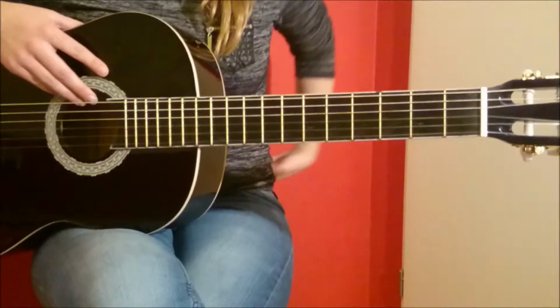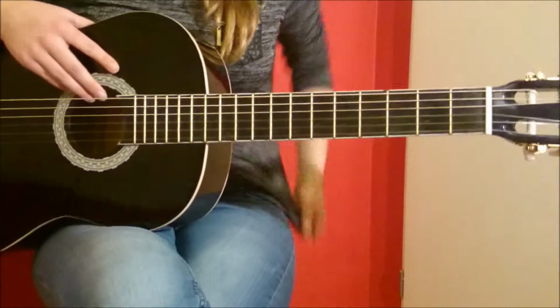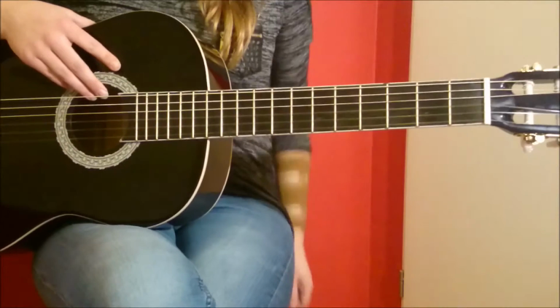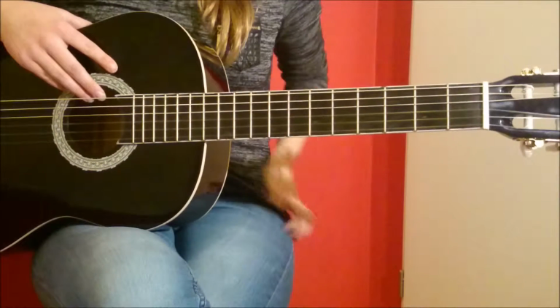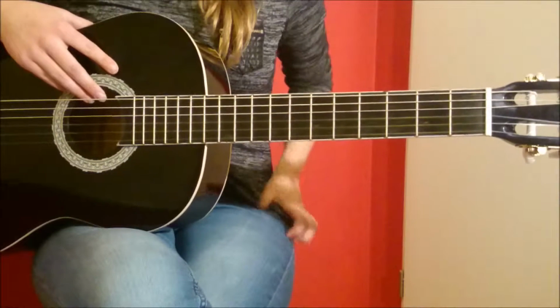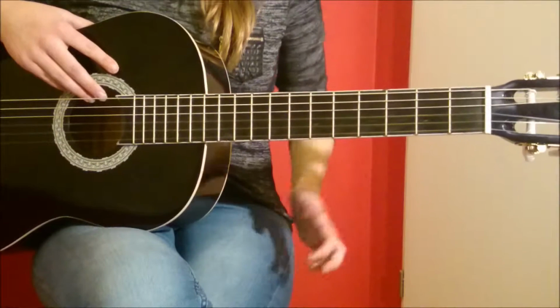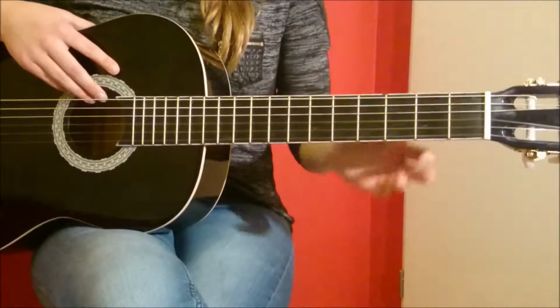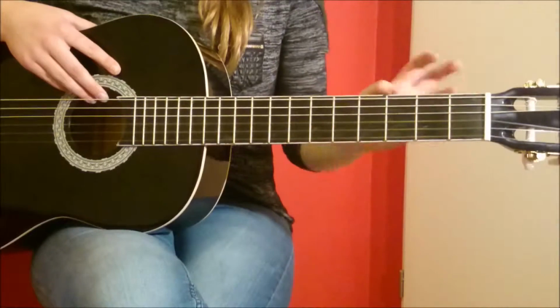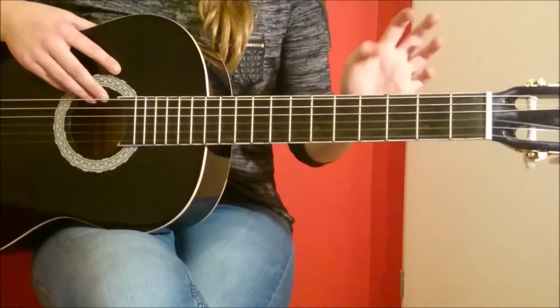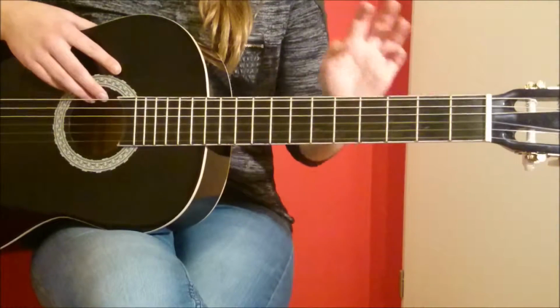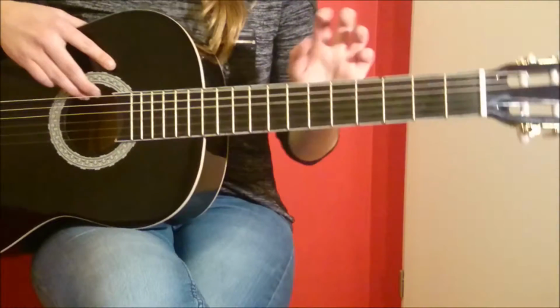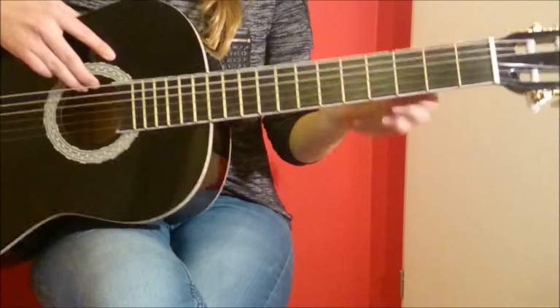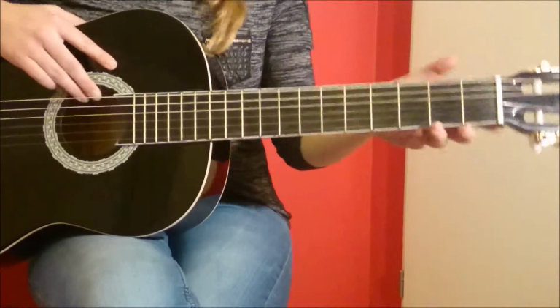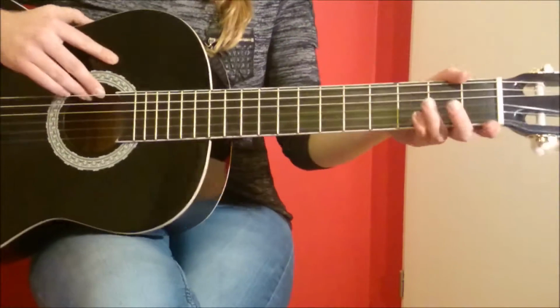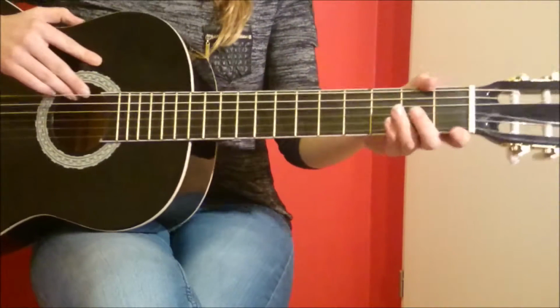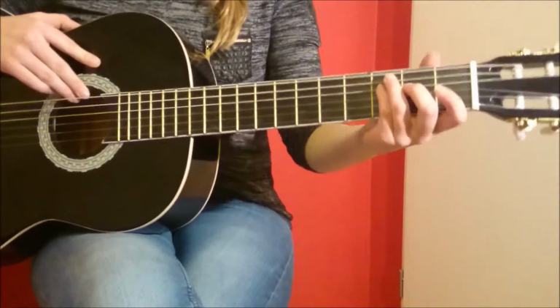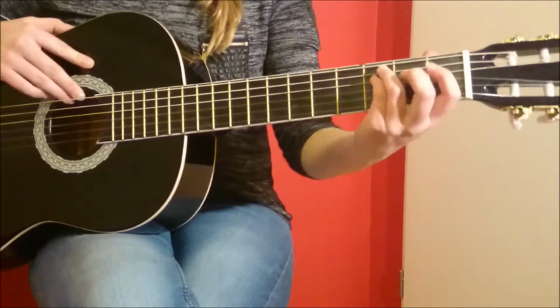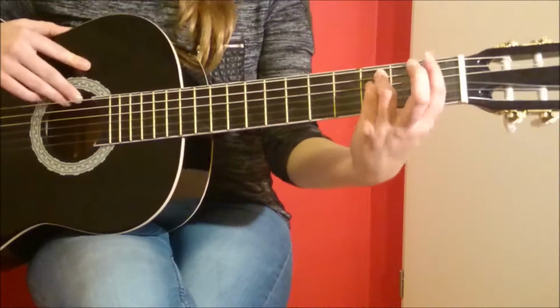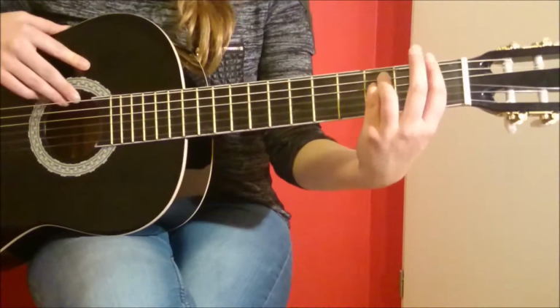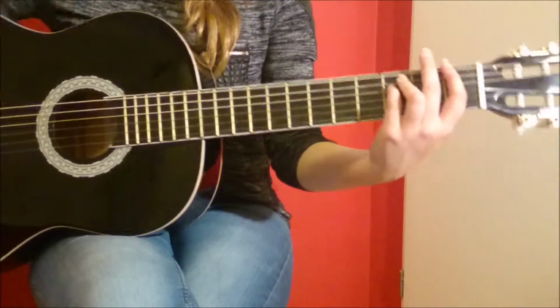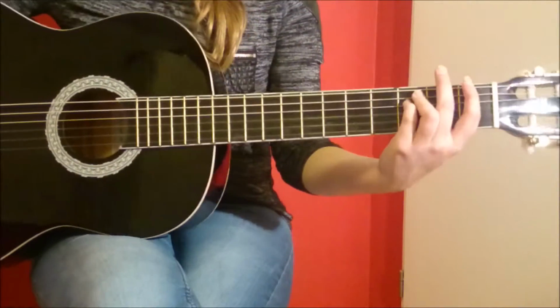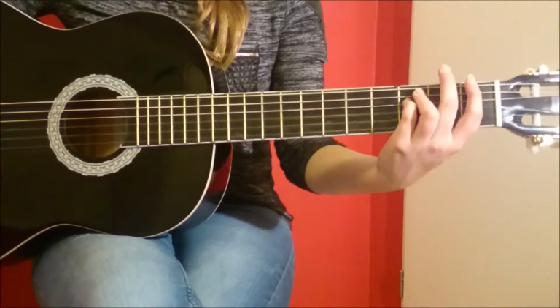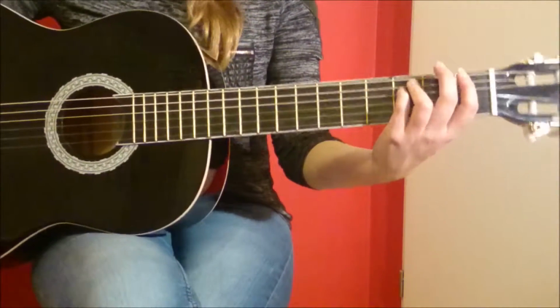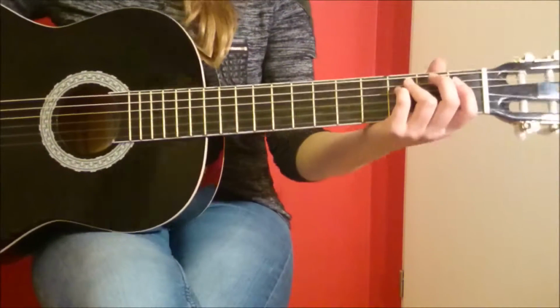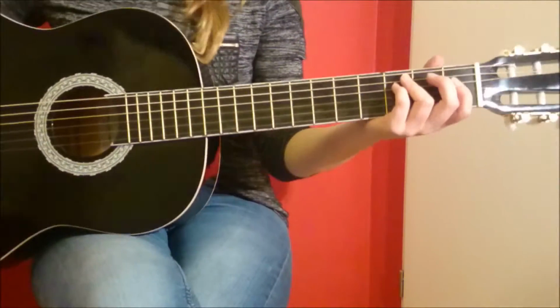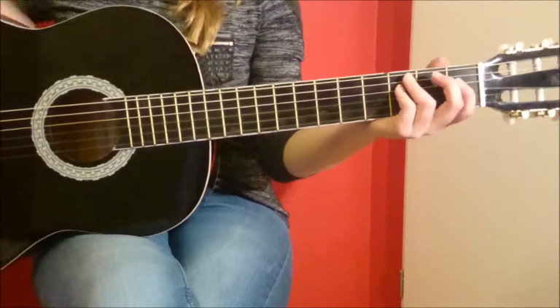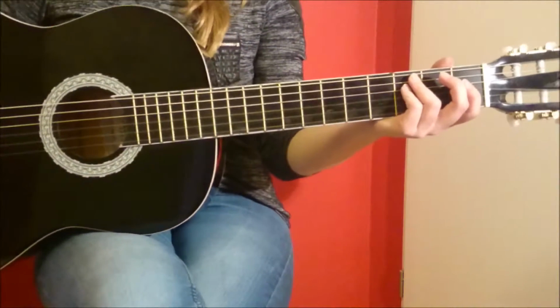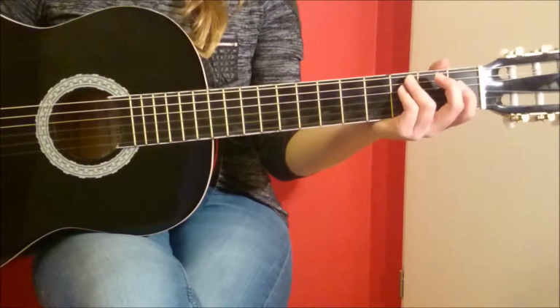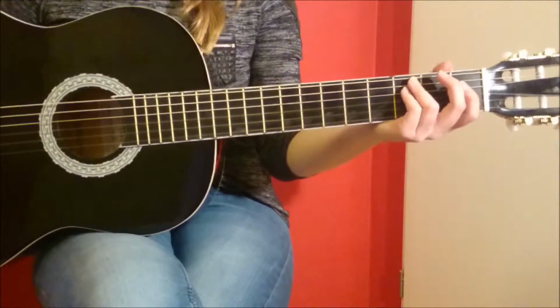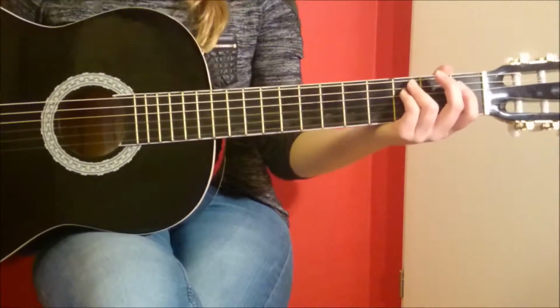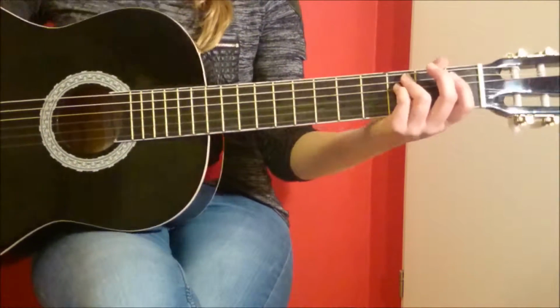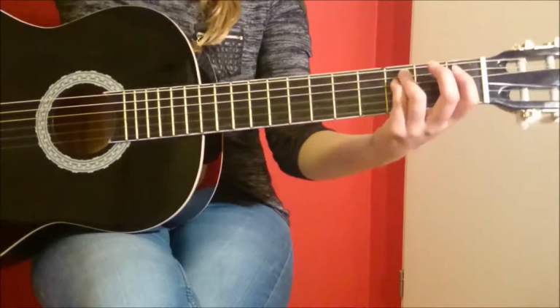Welcome to this tutorial of Smells Like Teen Spirit by Nirvana. A very famous guitar song and actually quite simple.